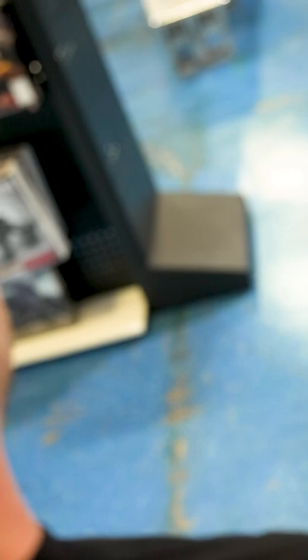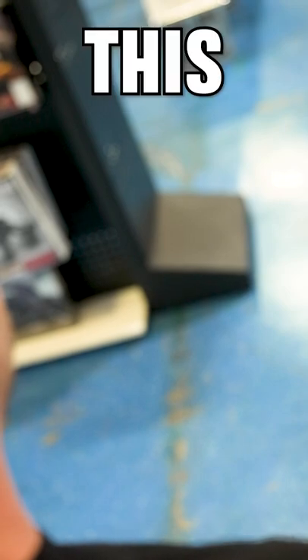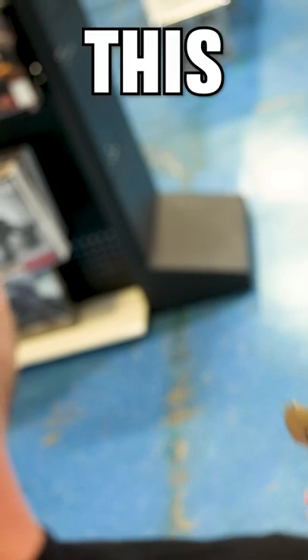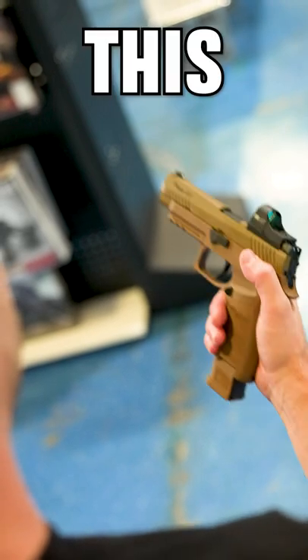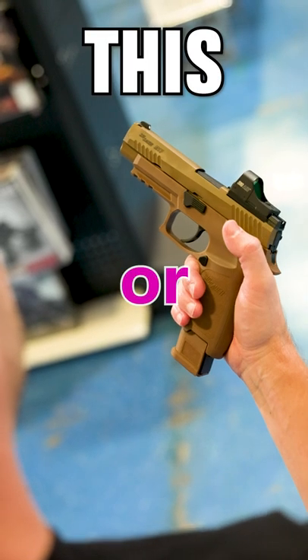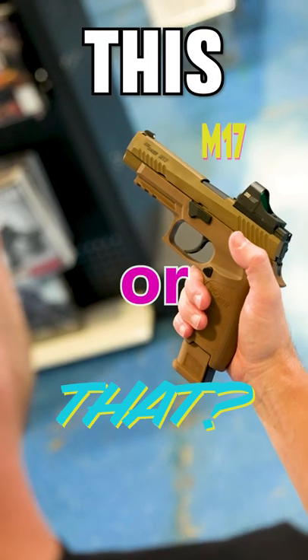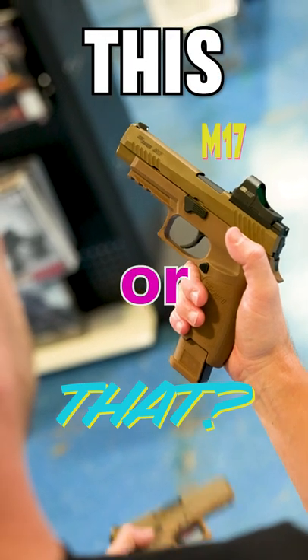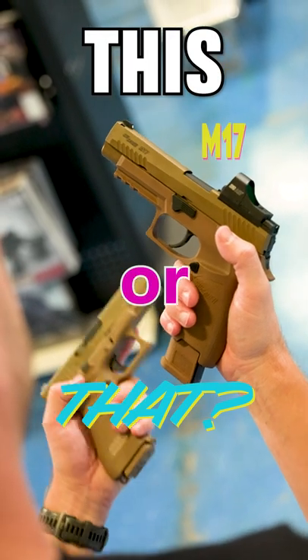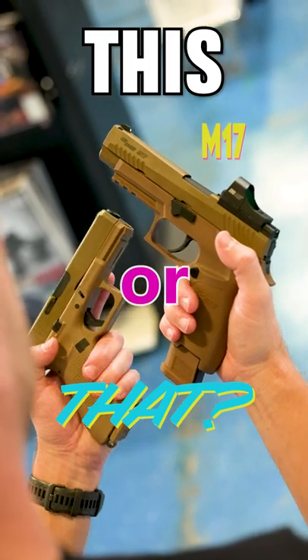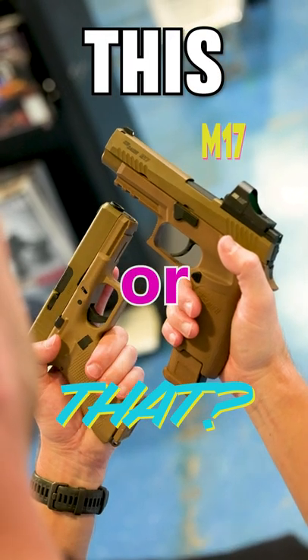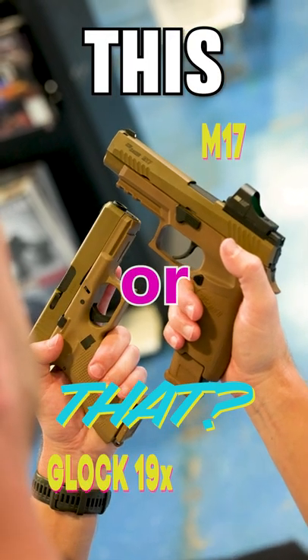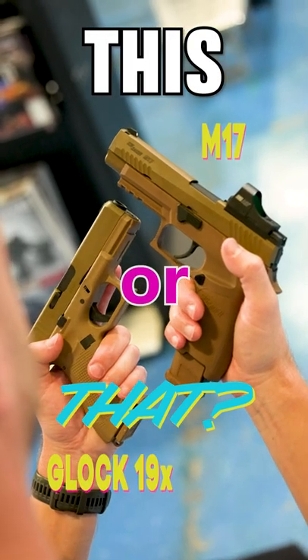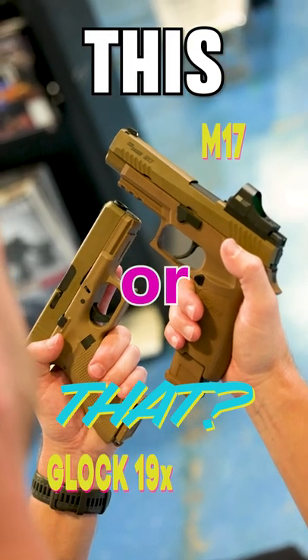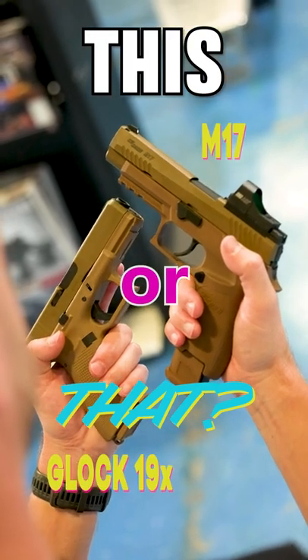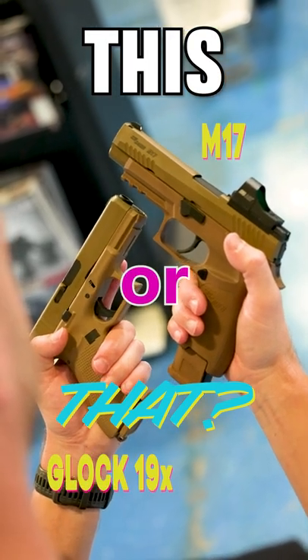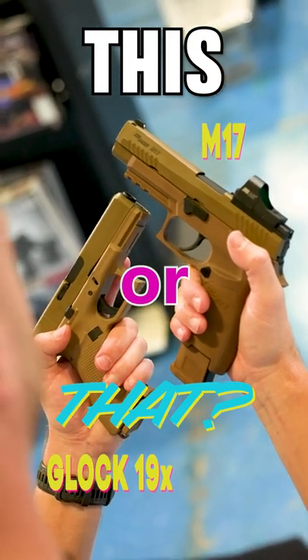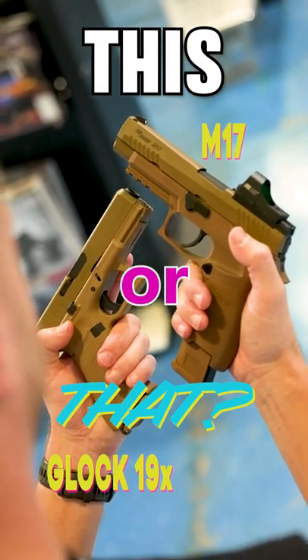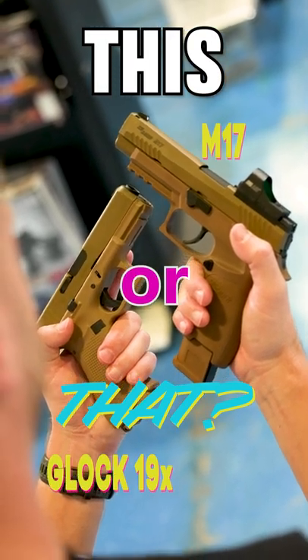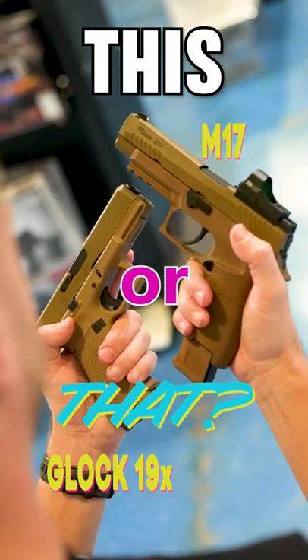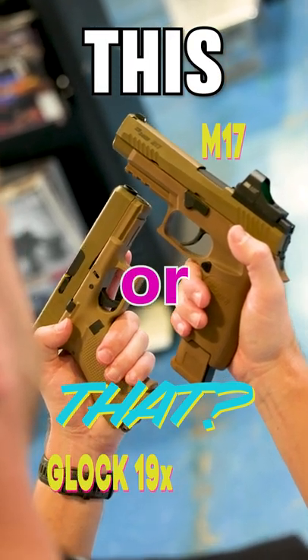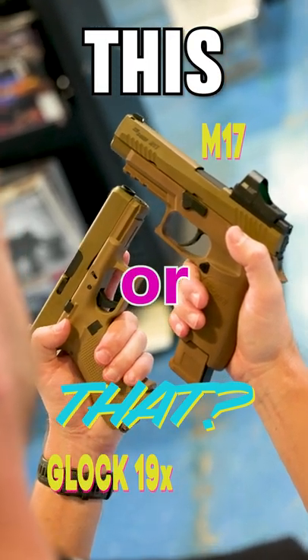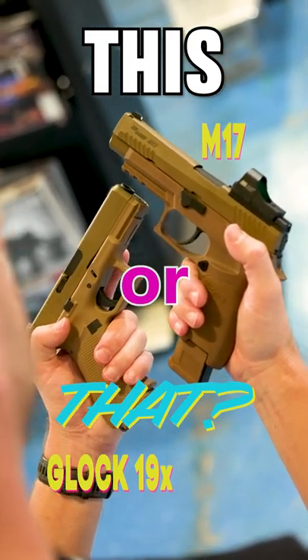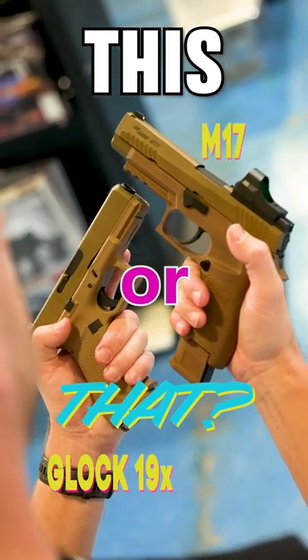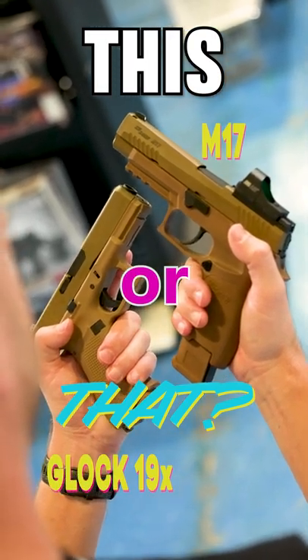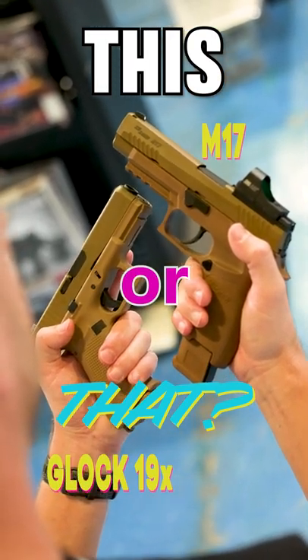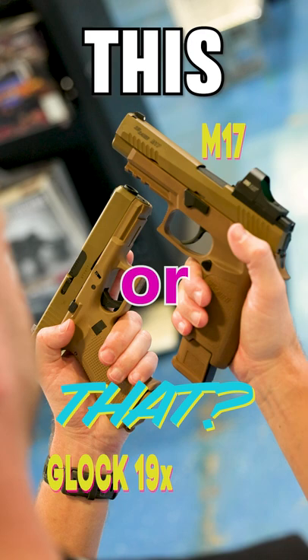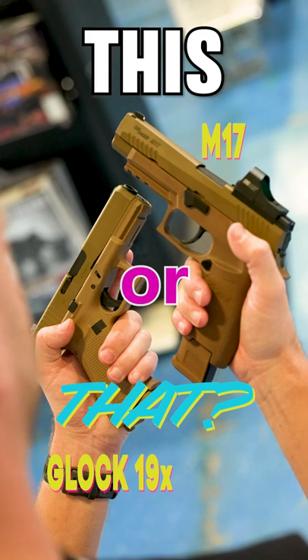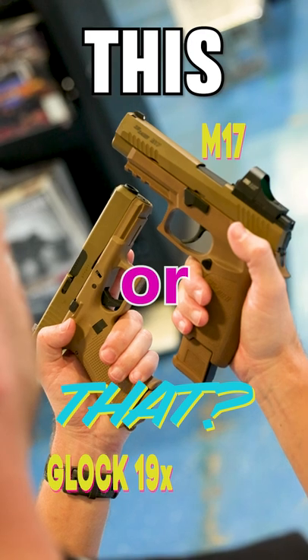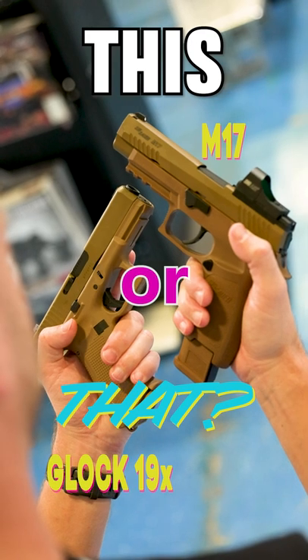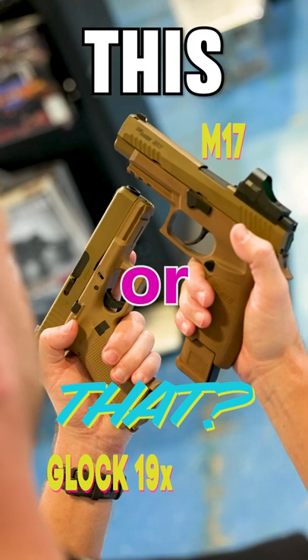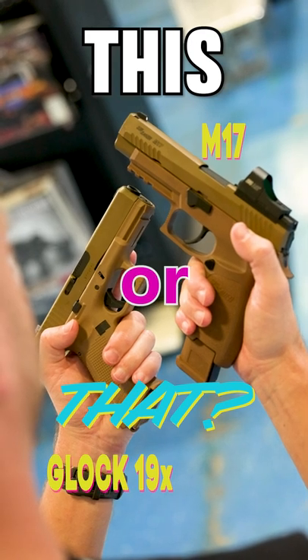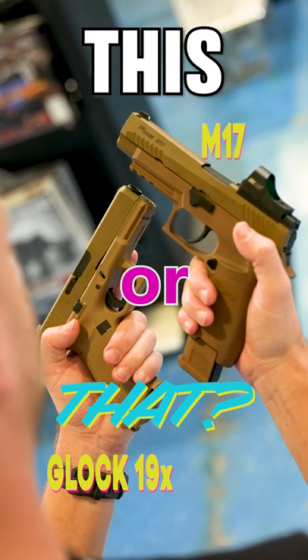This or that? The EliteForce Glock 19X or the SIG AIR M17. Let's look at the differences.